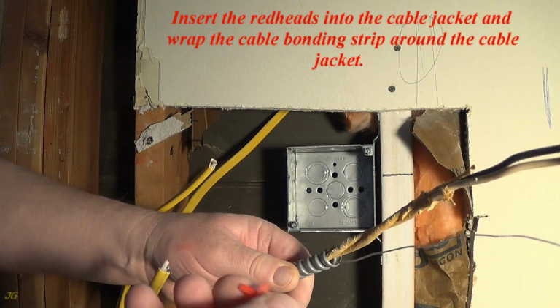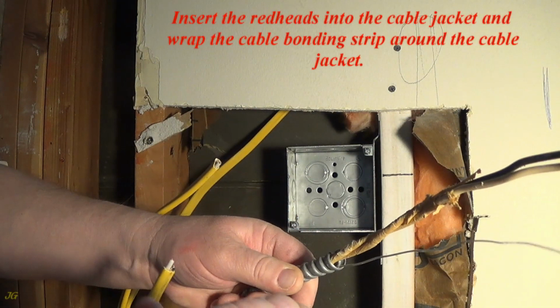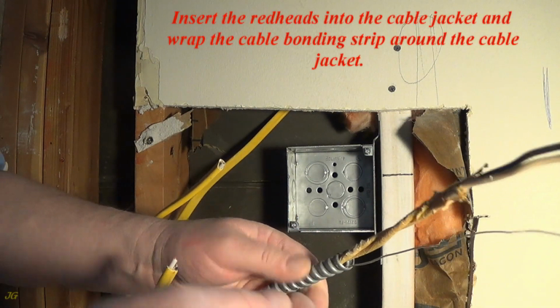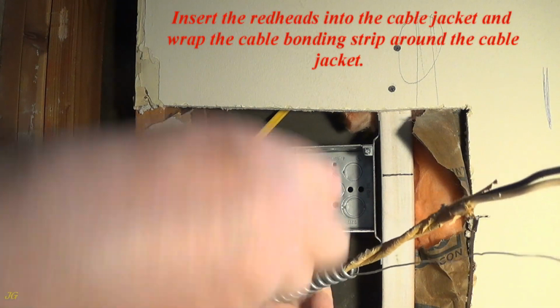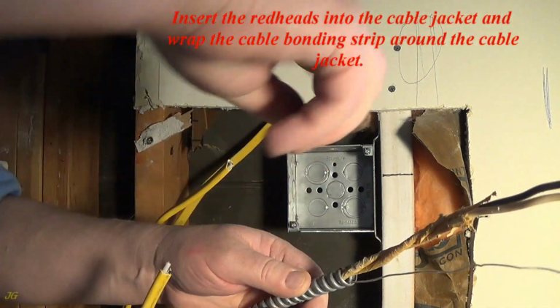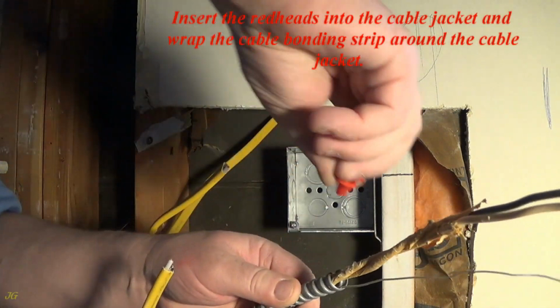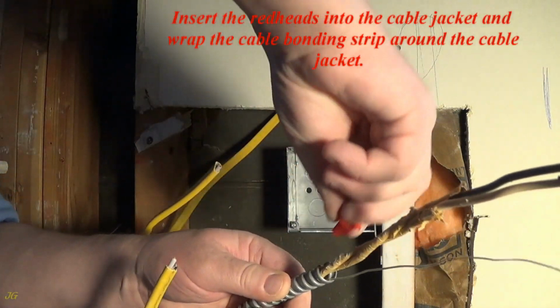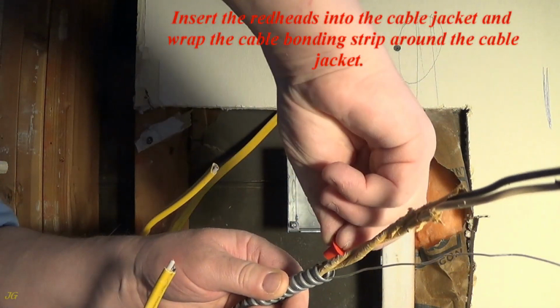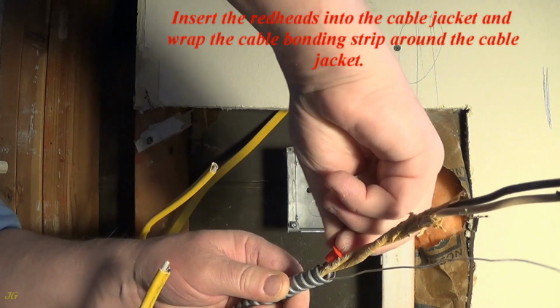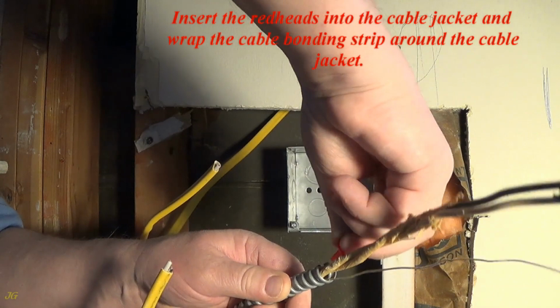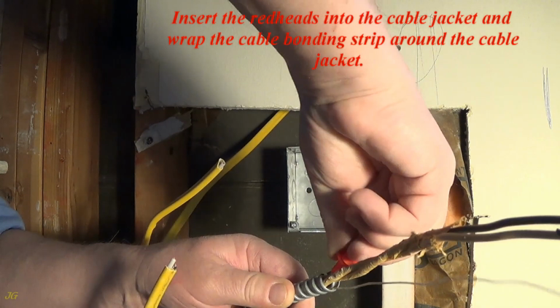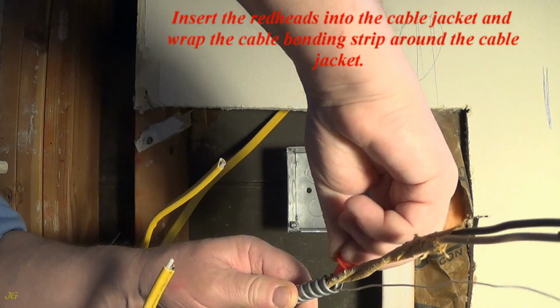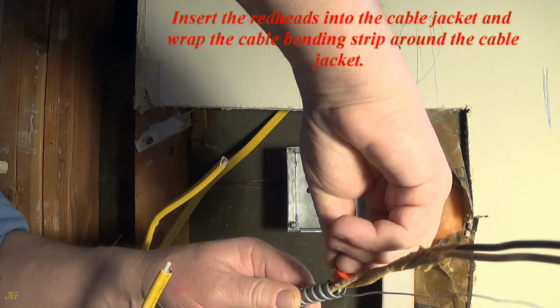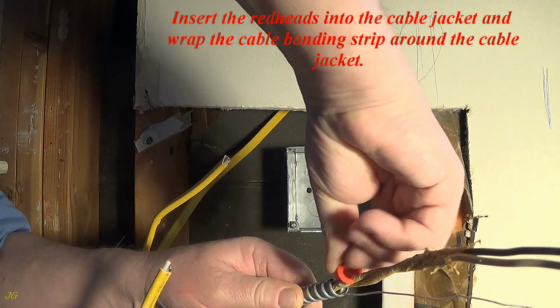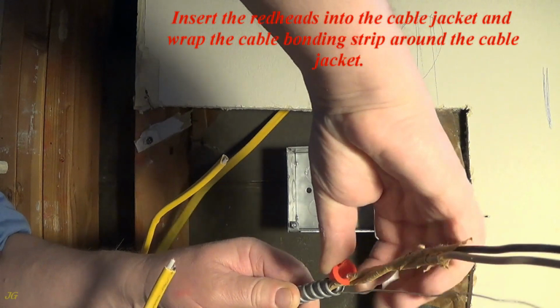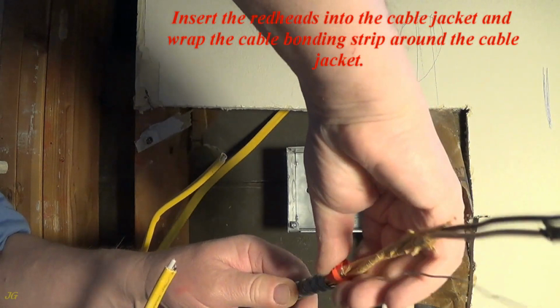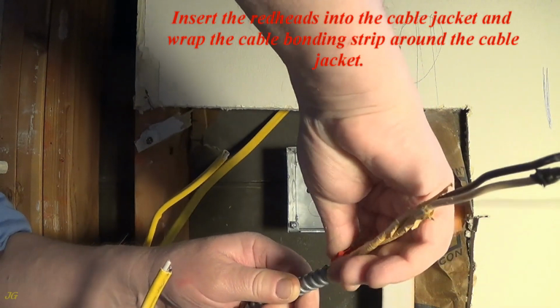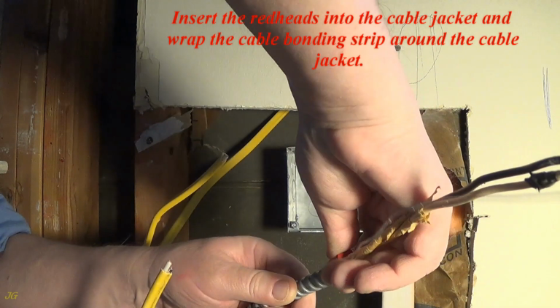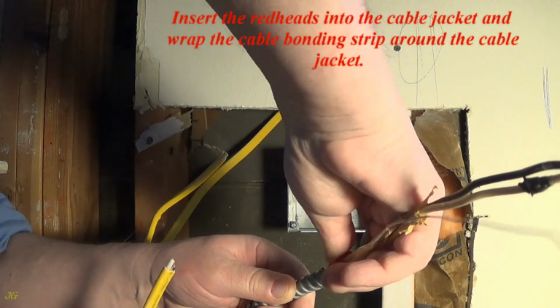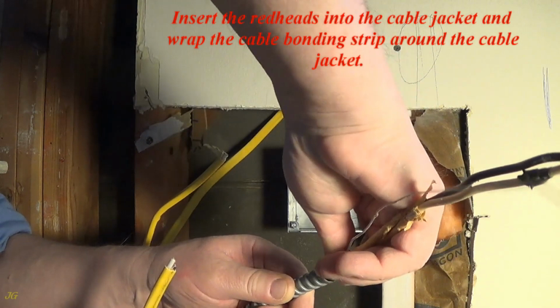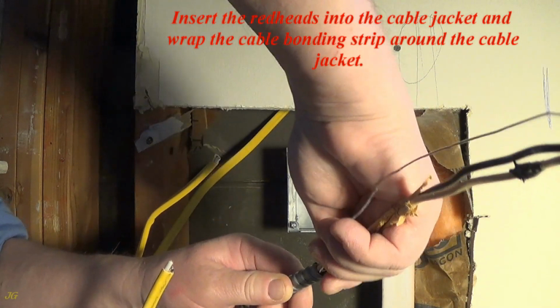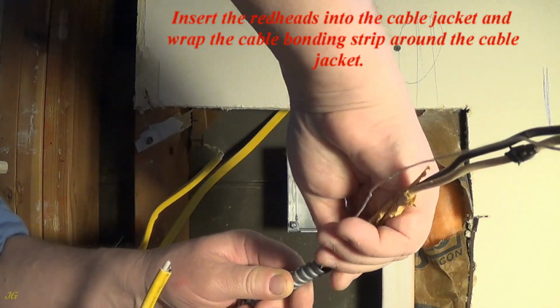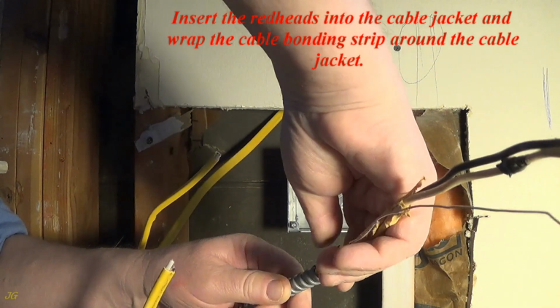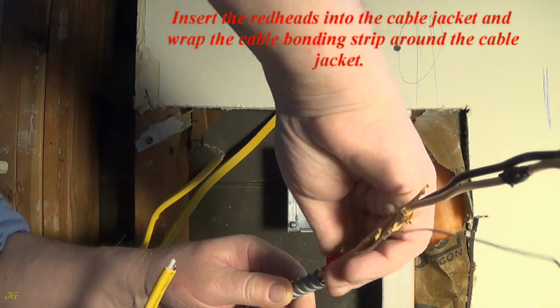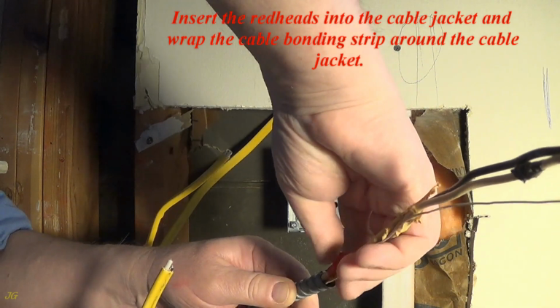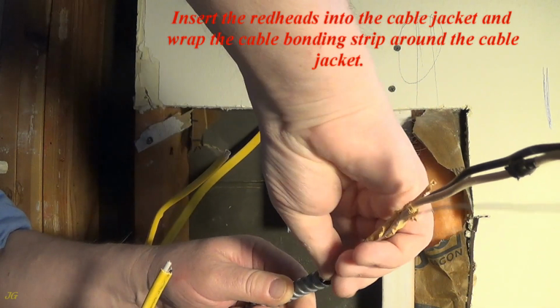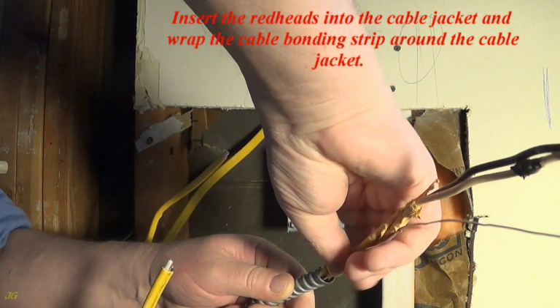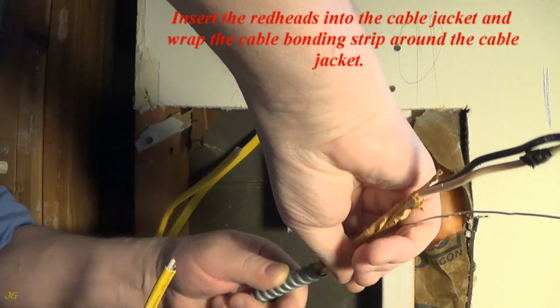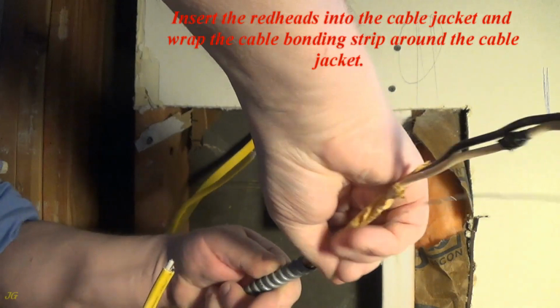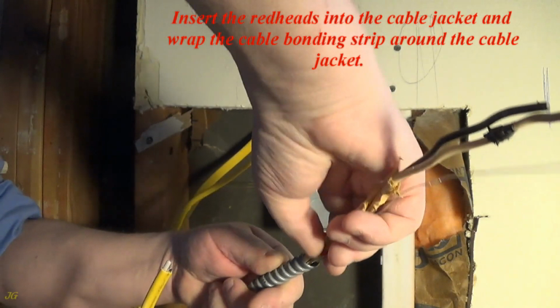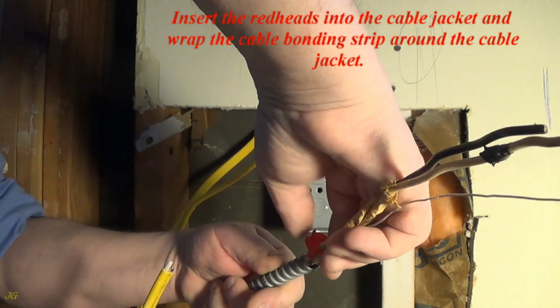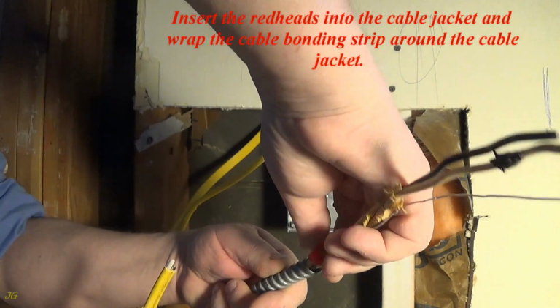Insert the redheads into the cable jacket and wrap the cable bonding strip around the cable jacket.